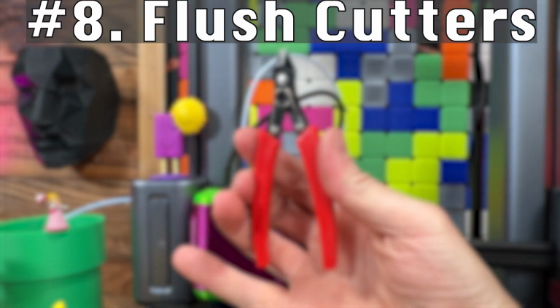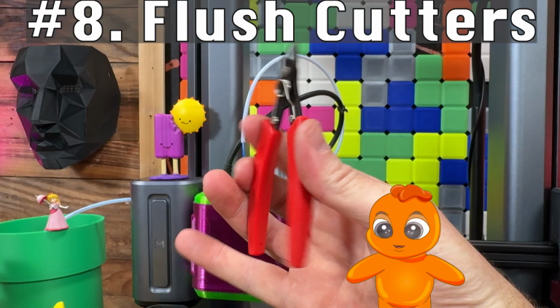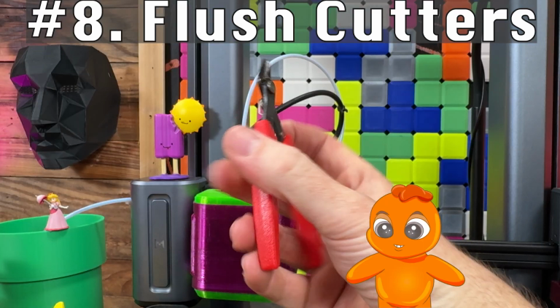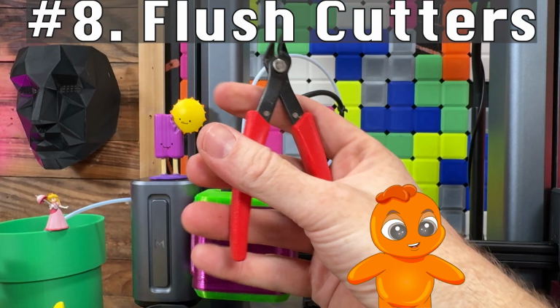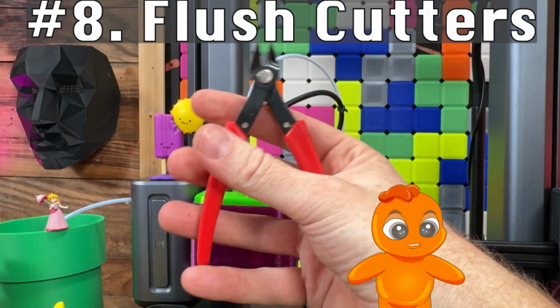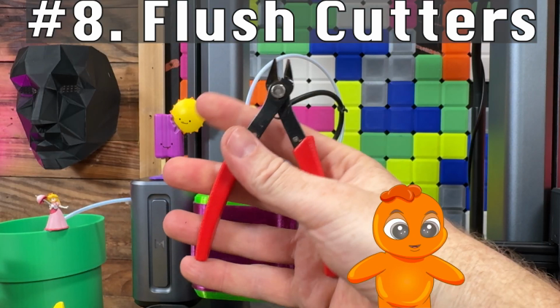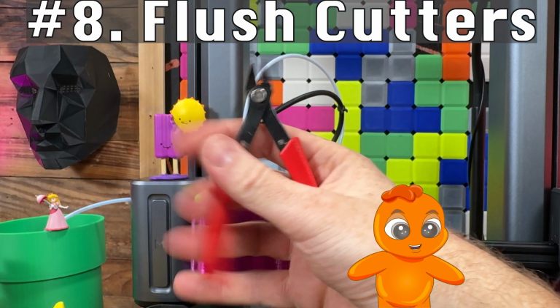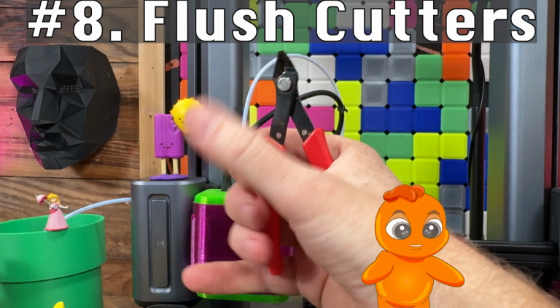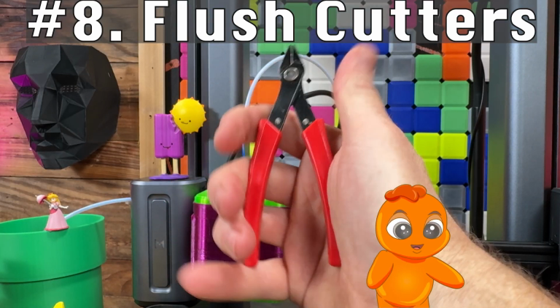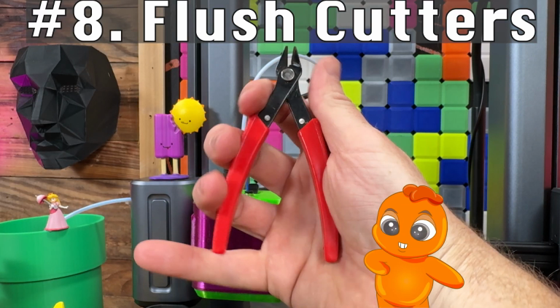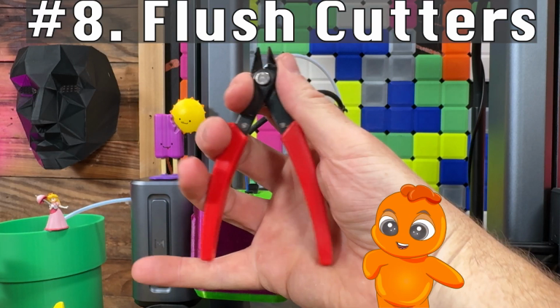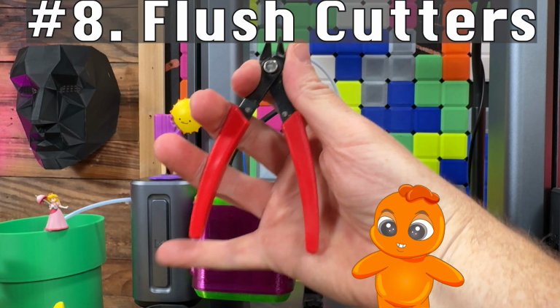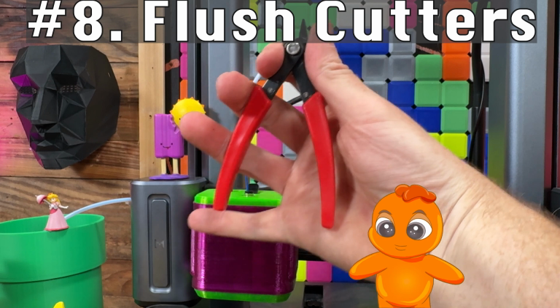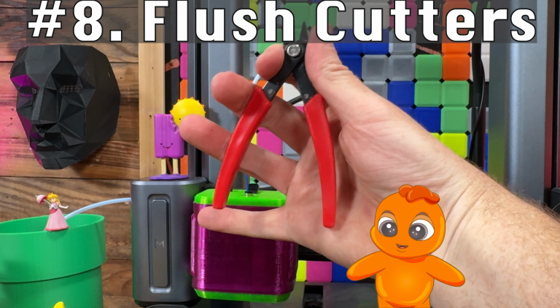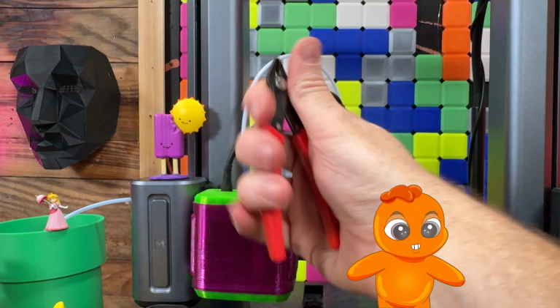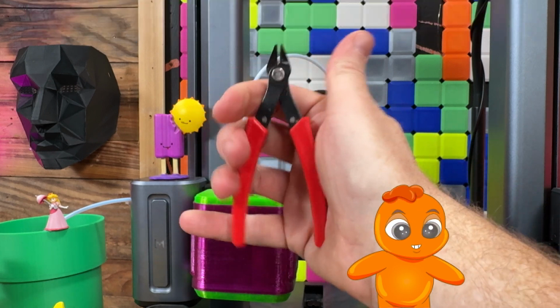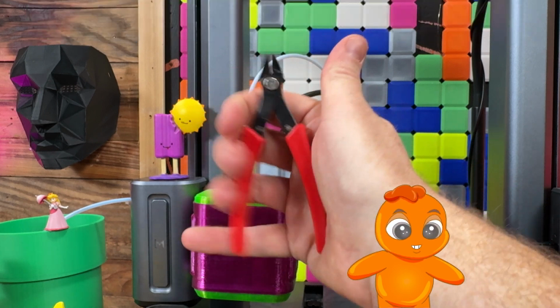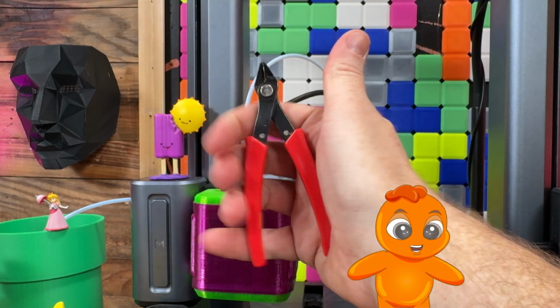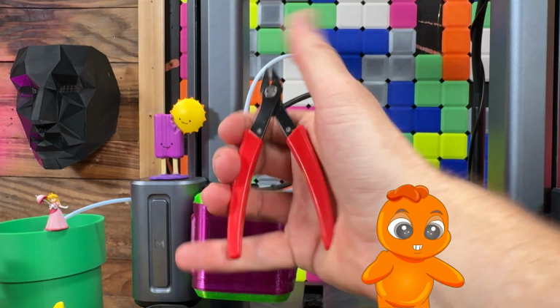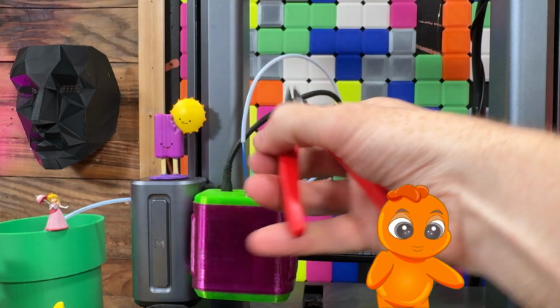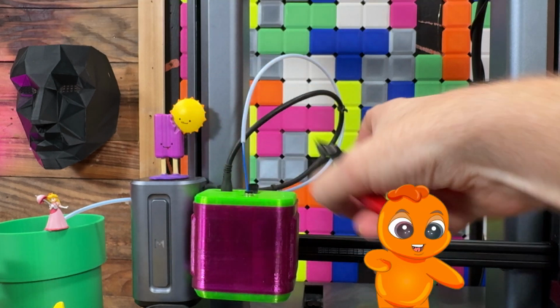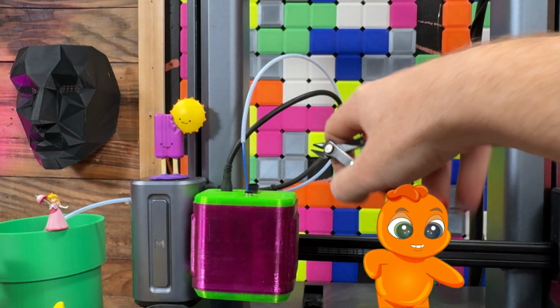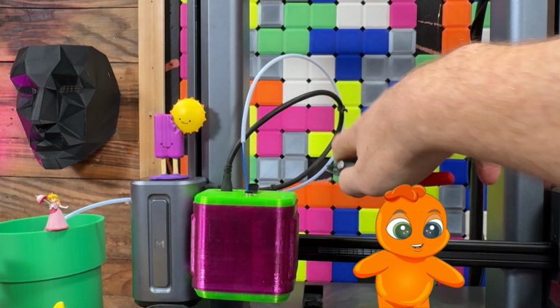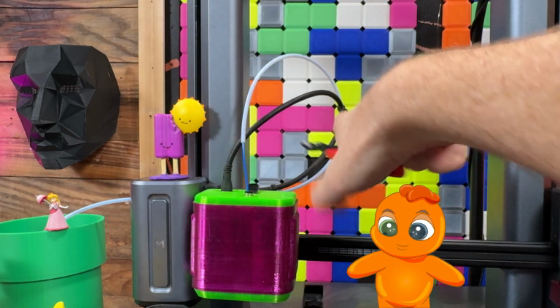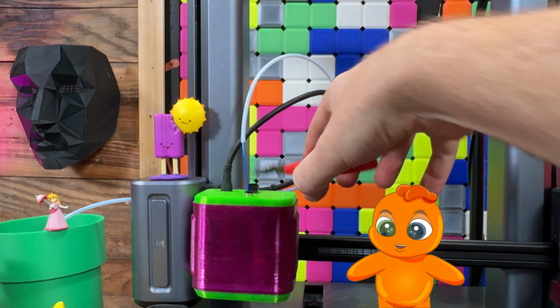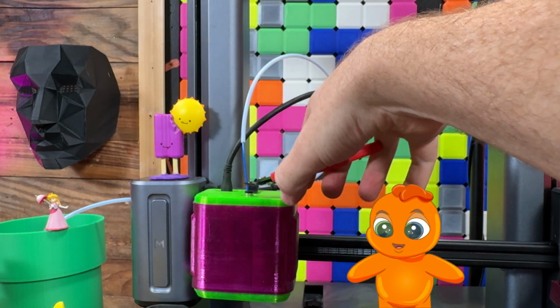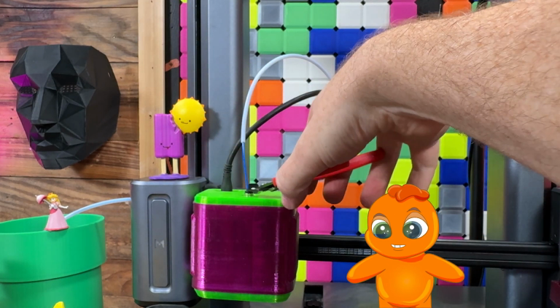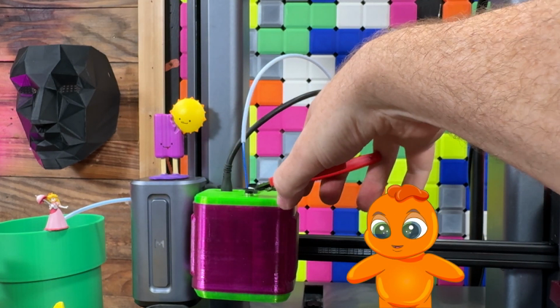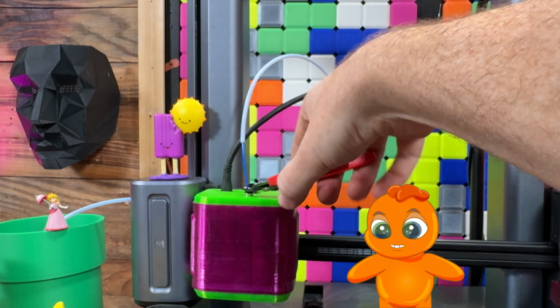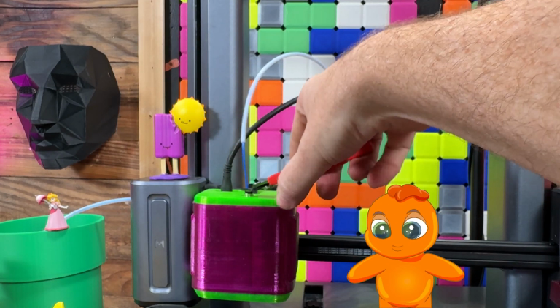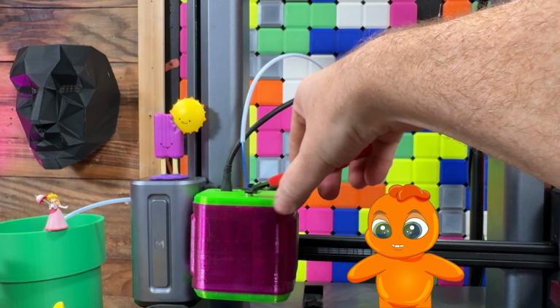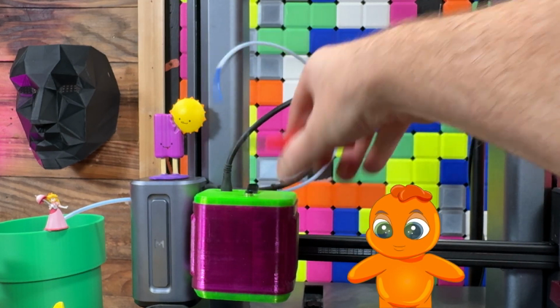These are great for cutting filament cleanly. If you're impatient, you can use flush cutters to speed up the filament swap process.